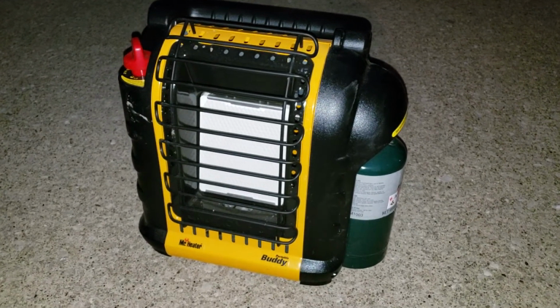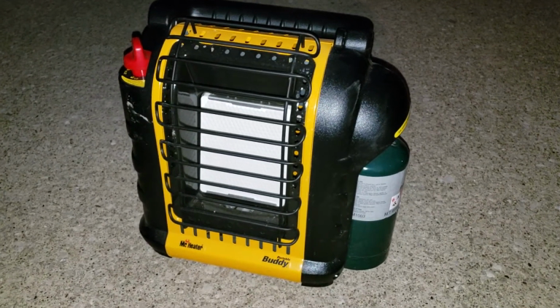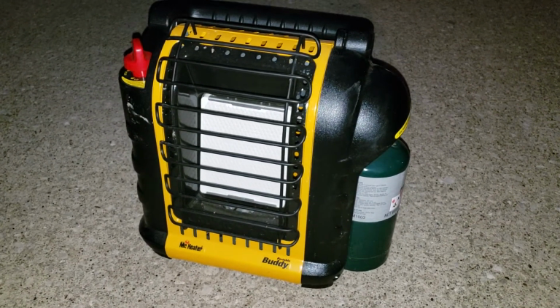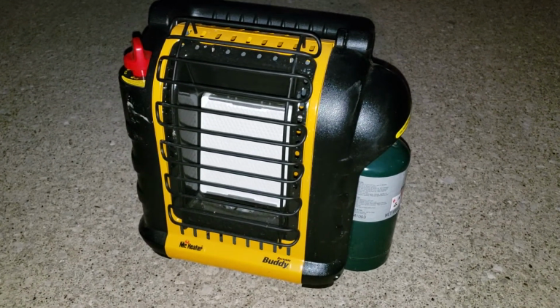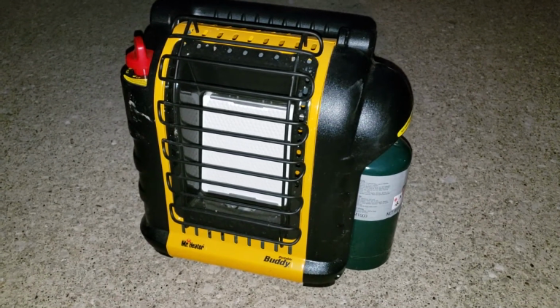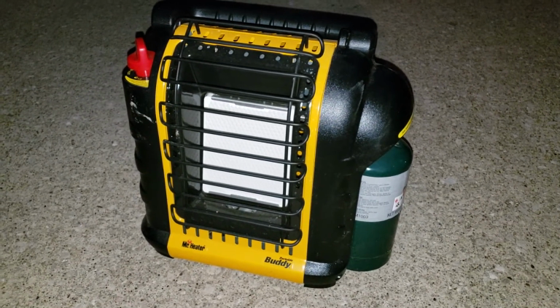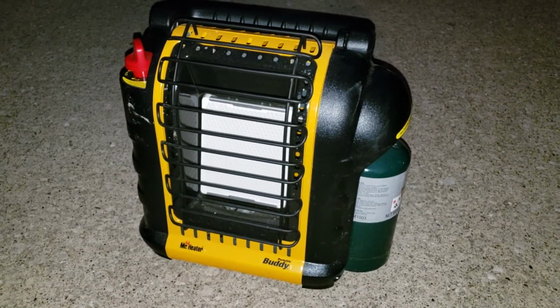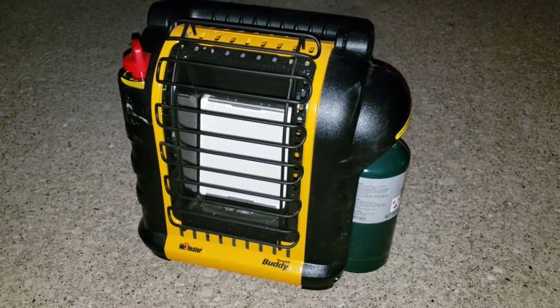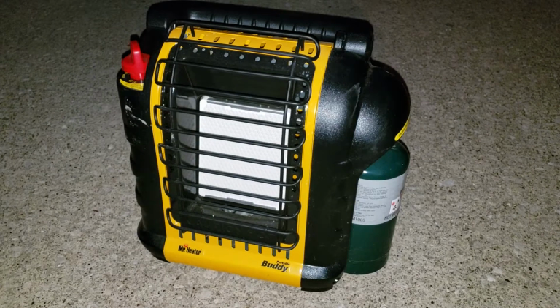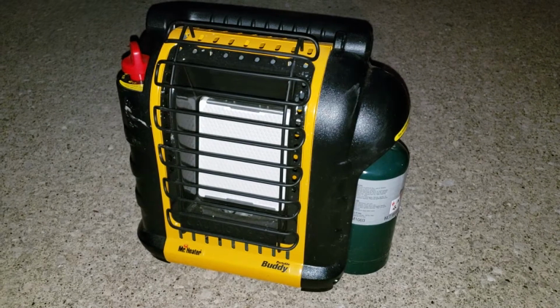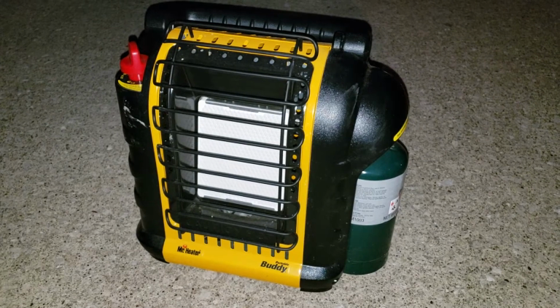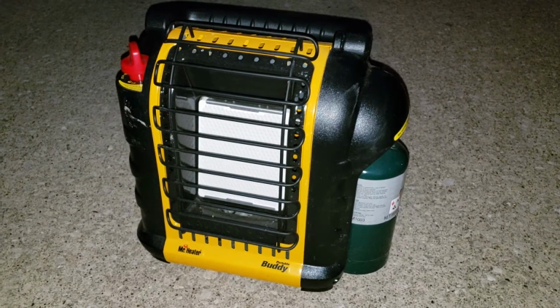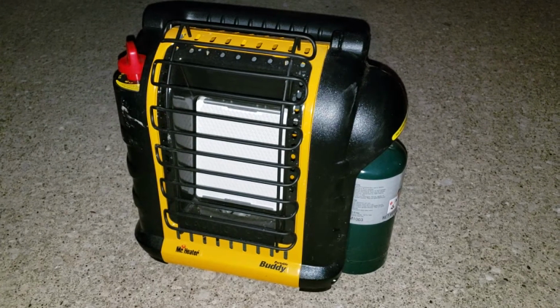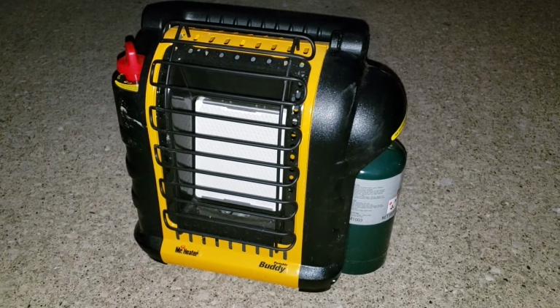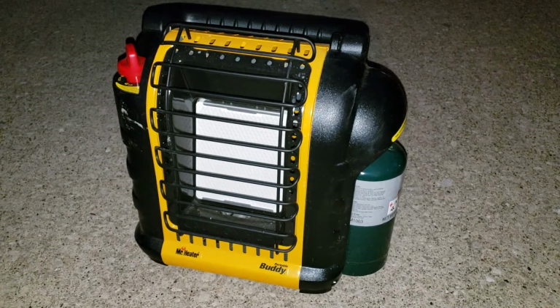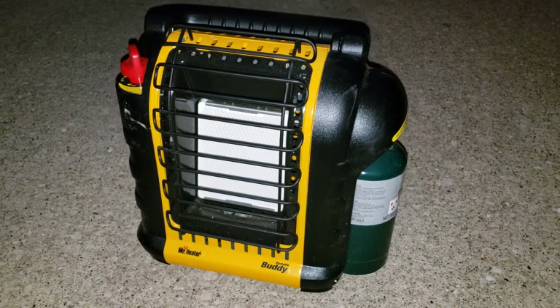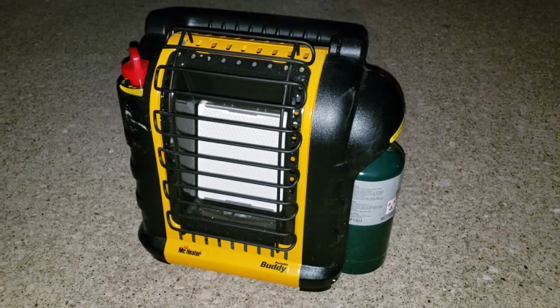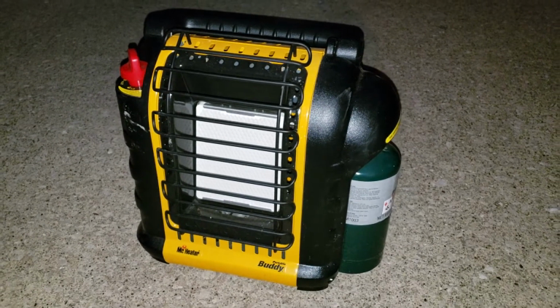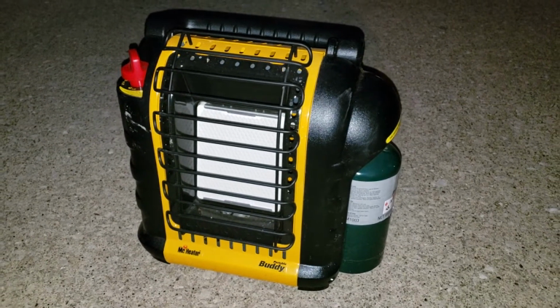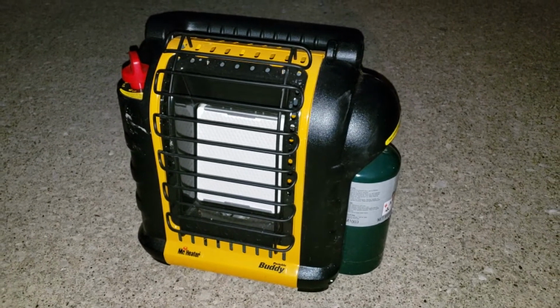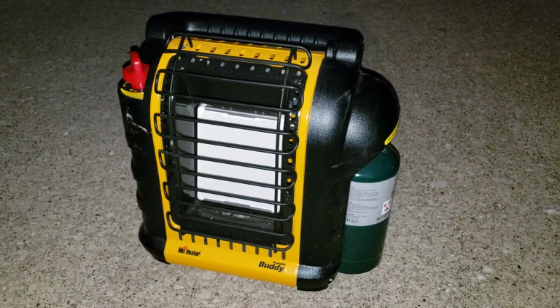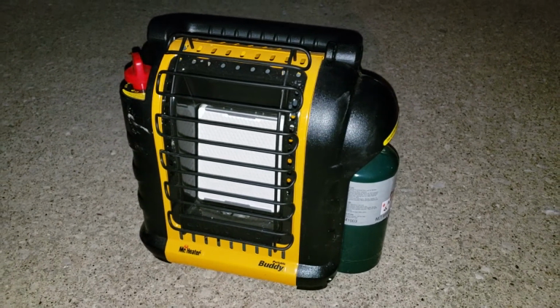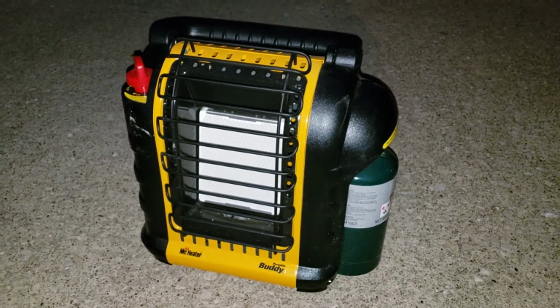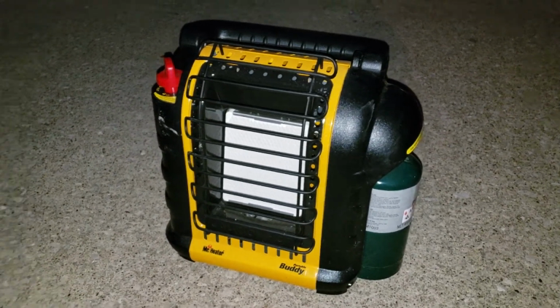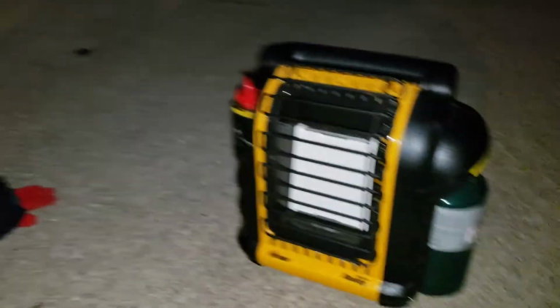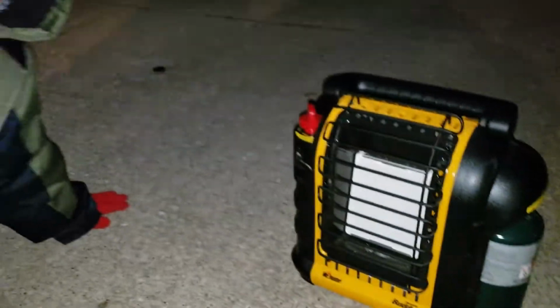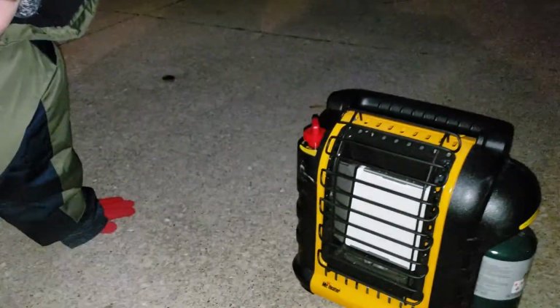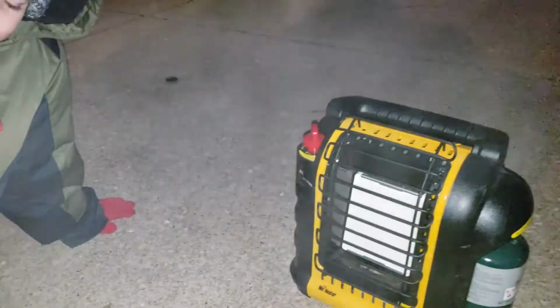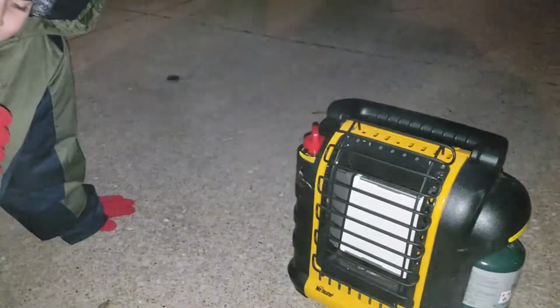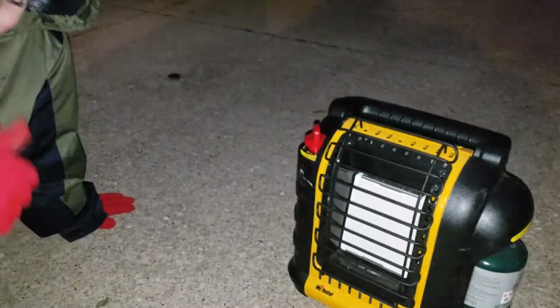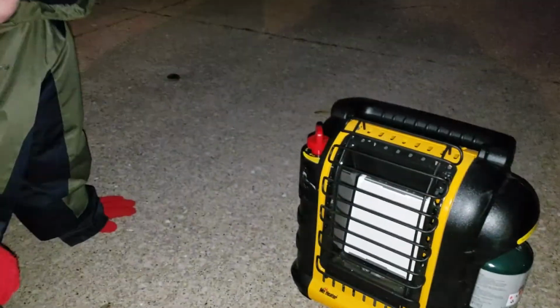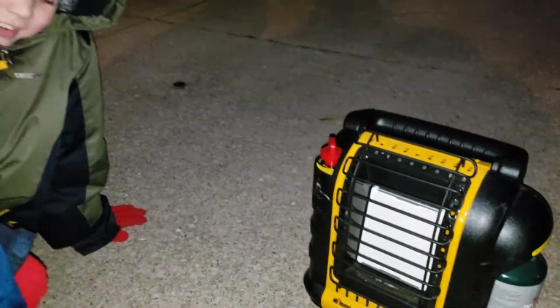But this thing right here has saved us in the hunting blinds, especially Caleb and Isaac. Yes, it has.